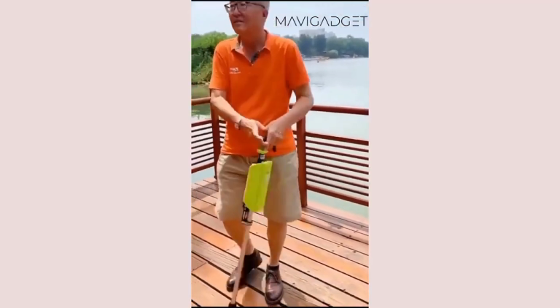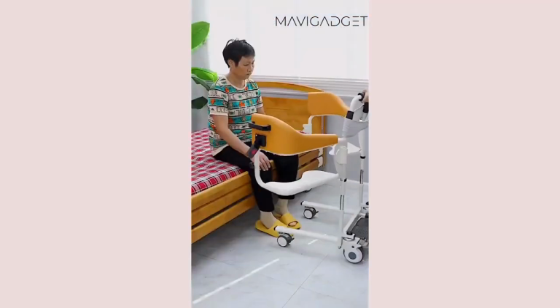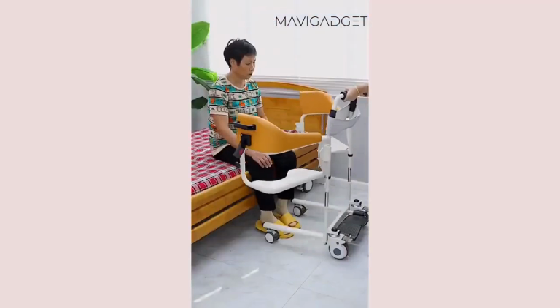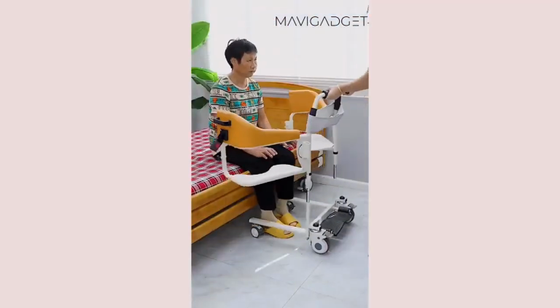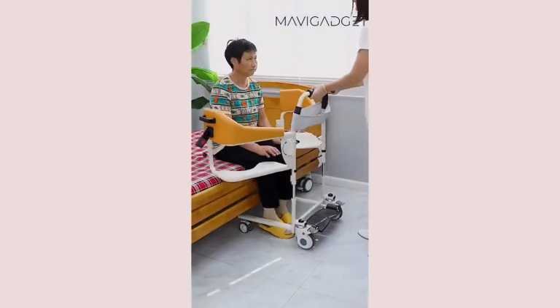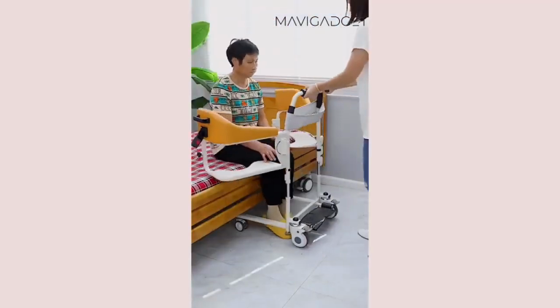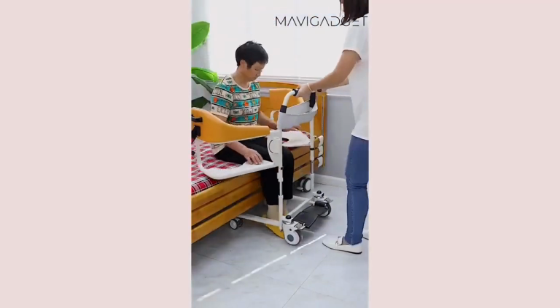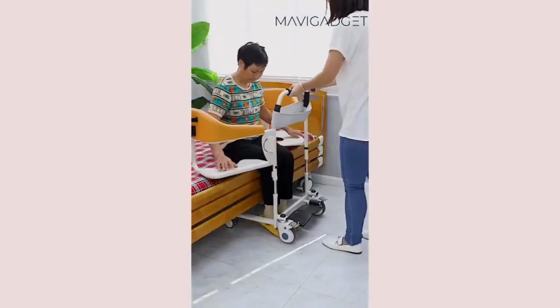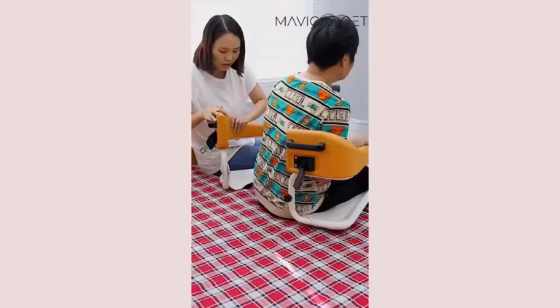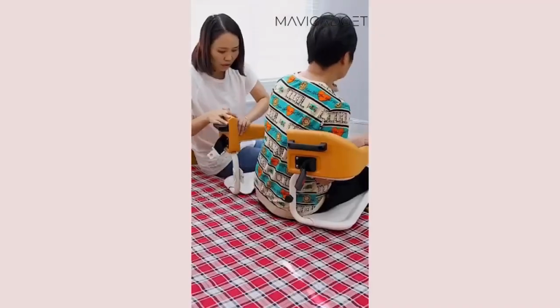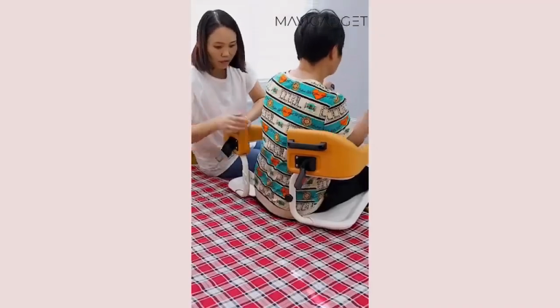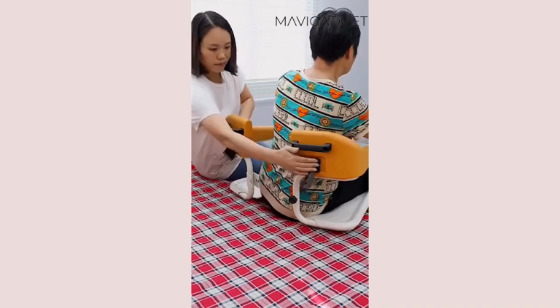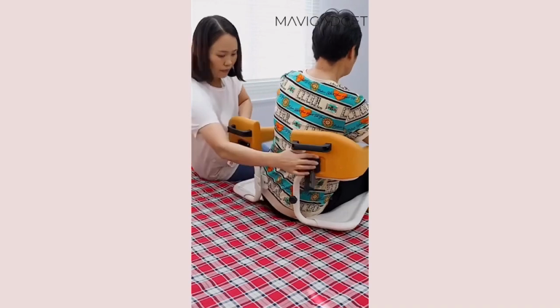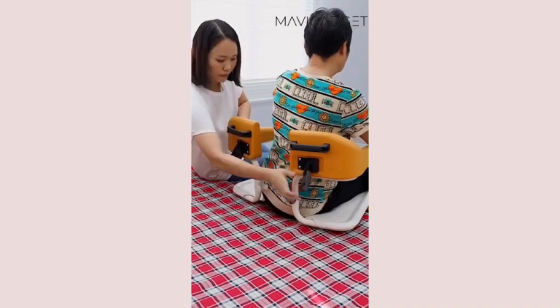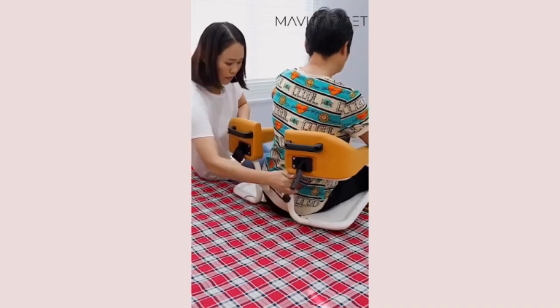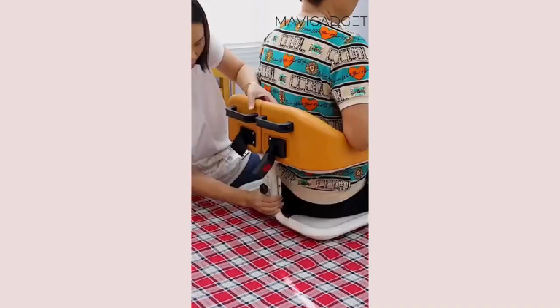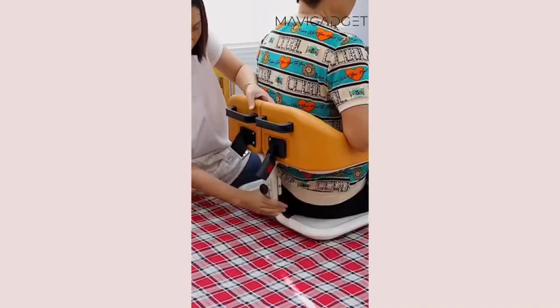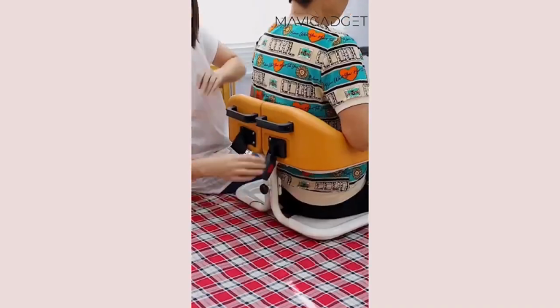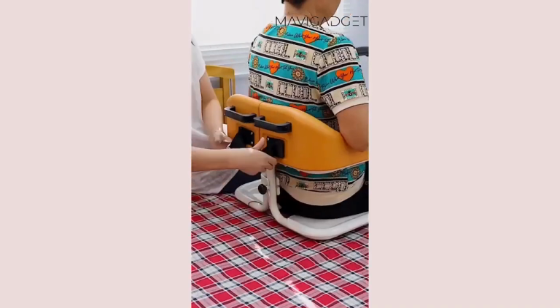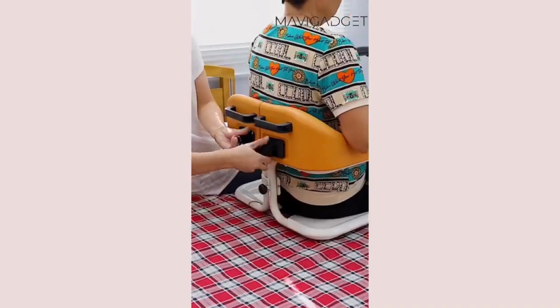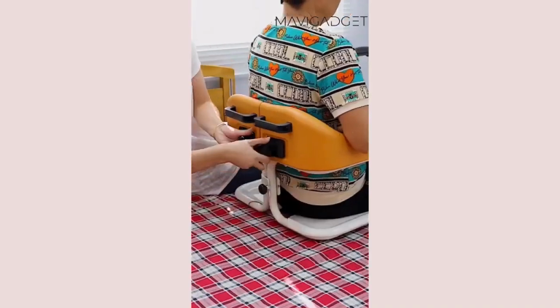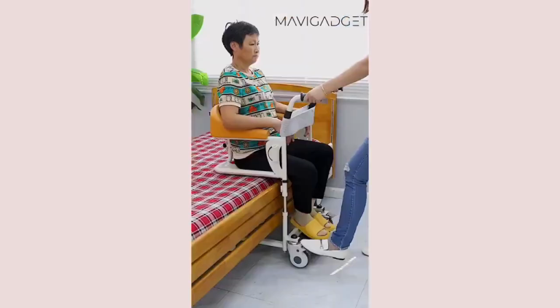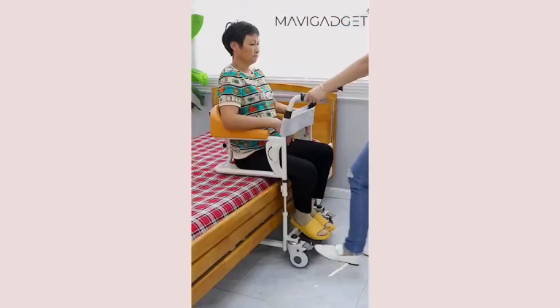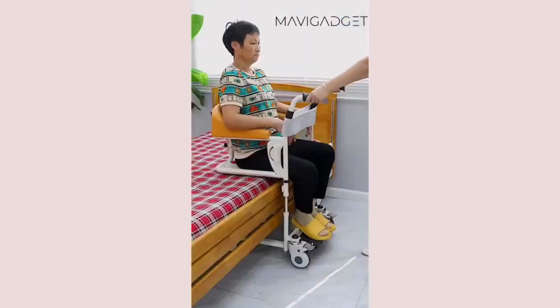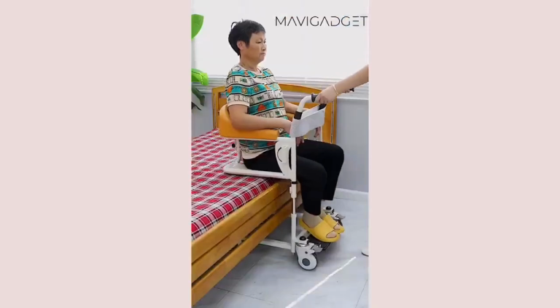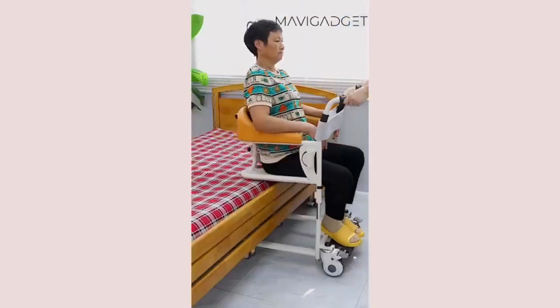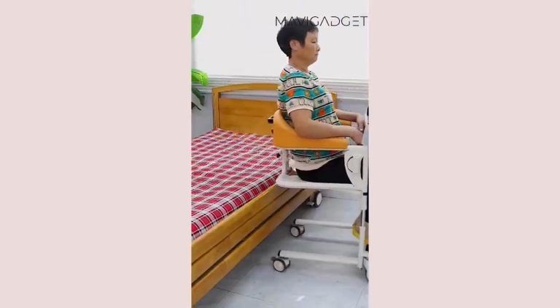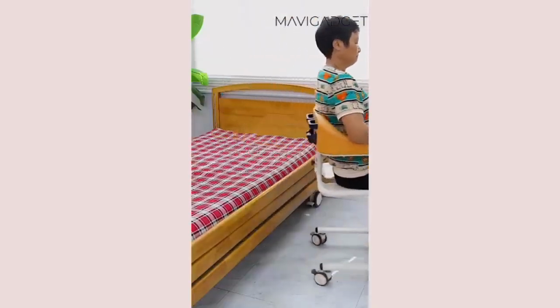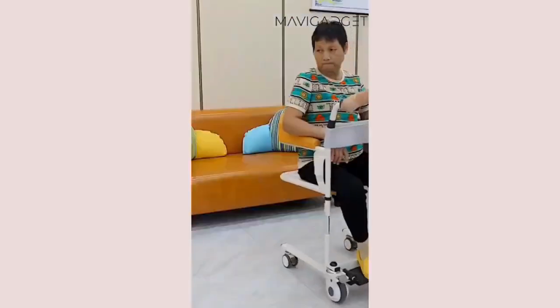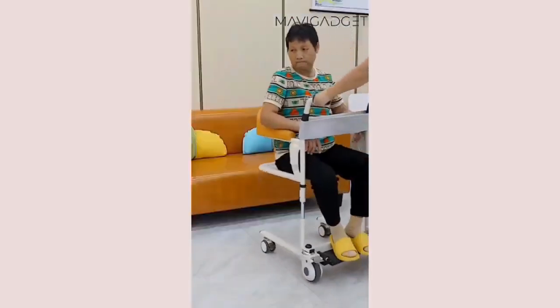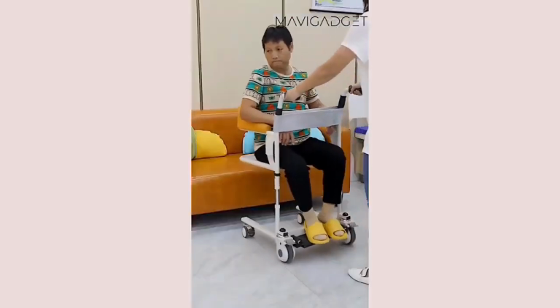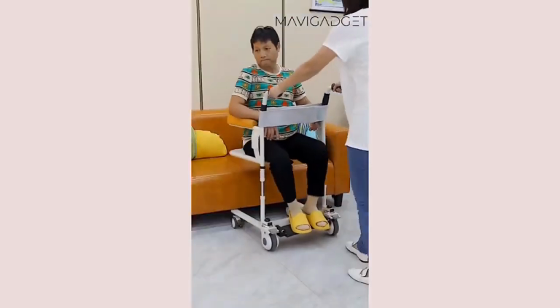This patient transfer lift is a game changer for wheelchair users. Easy, safe and life-changing — mobility redefined.